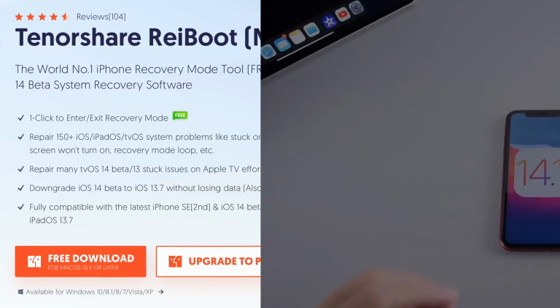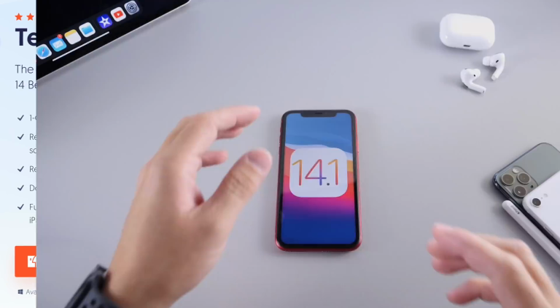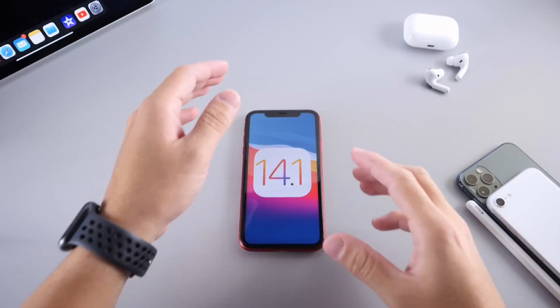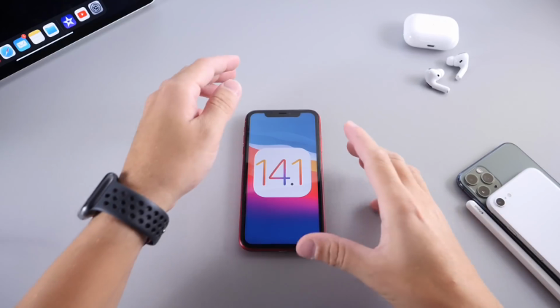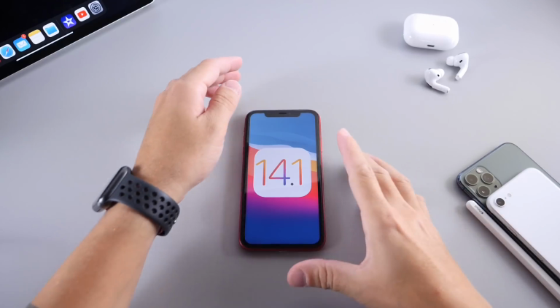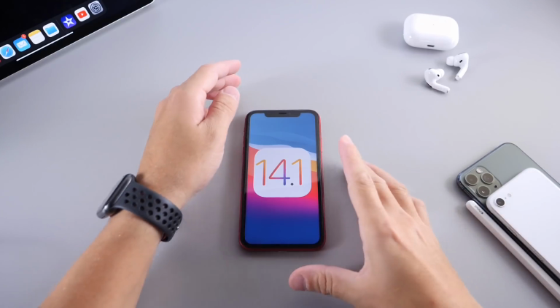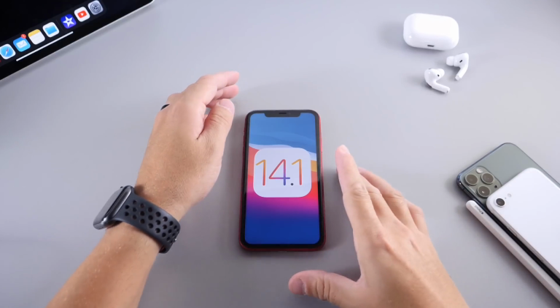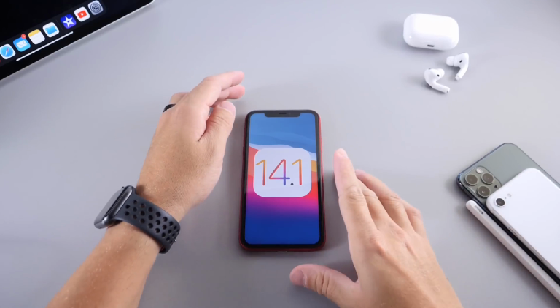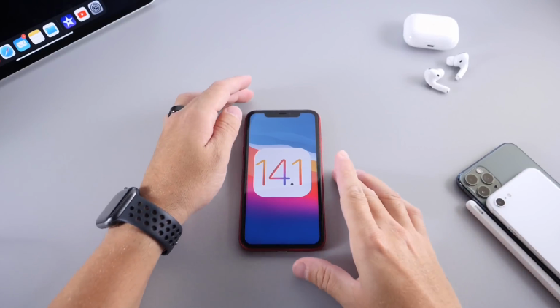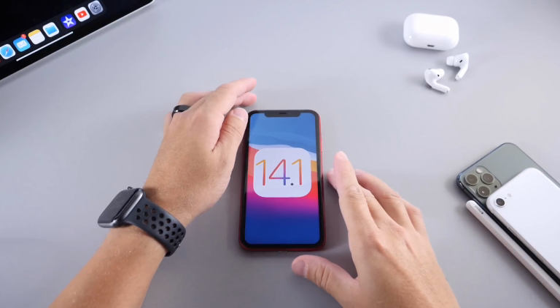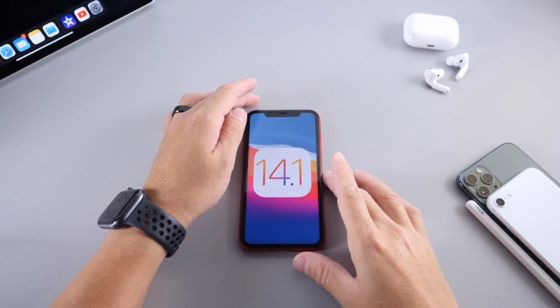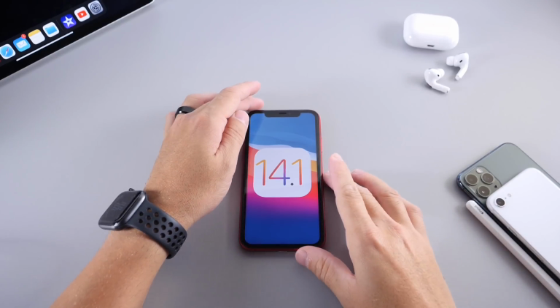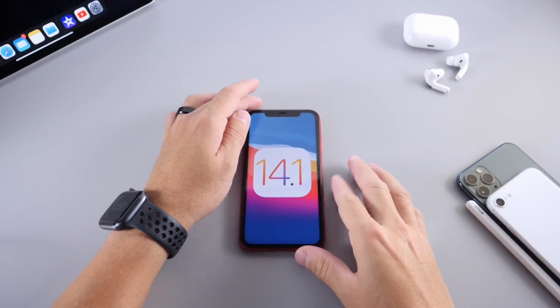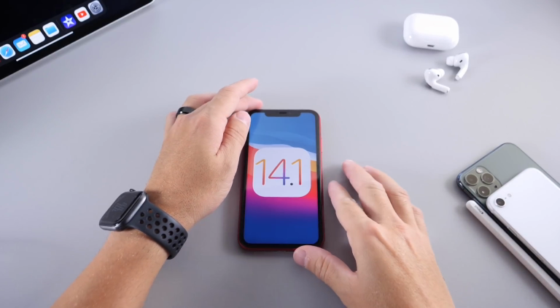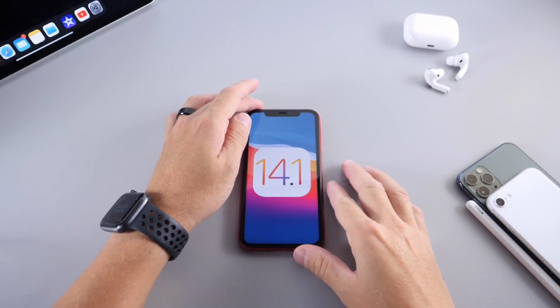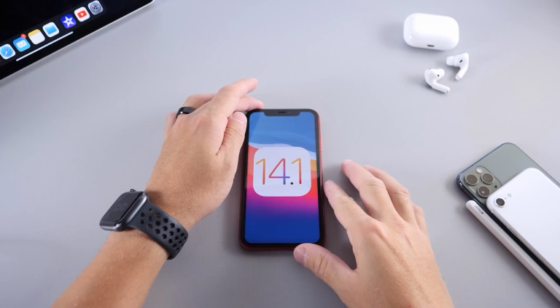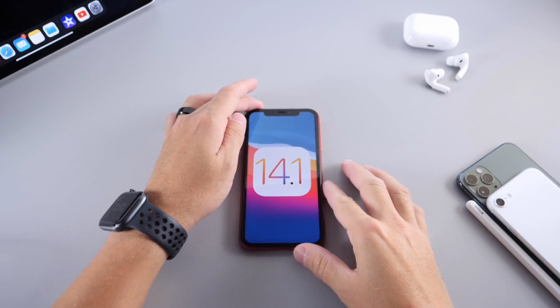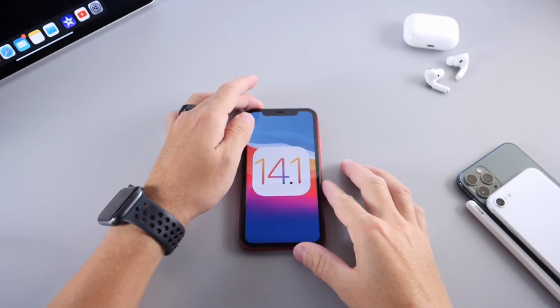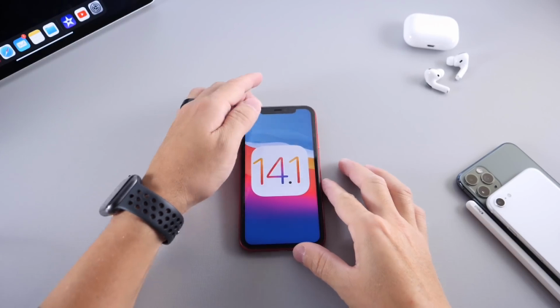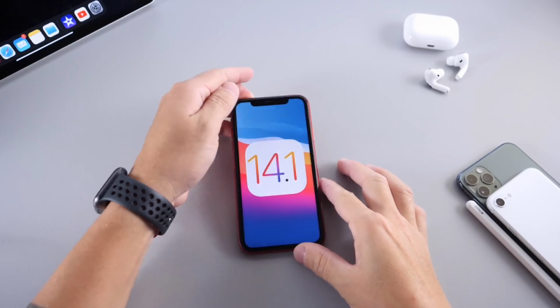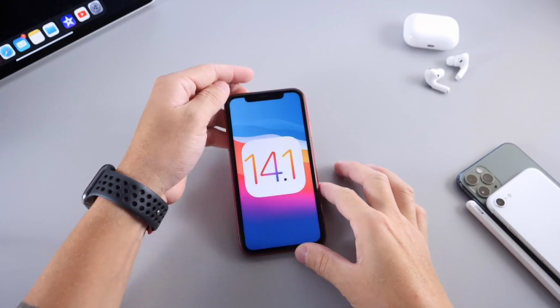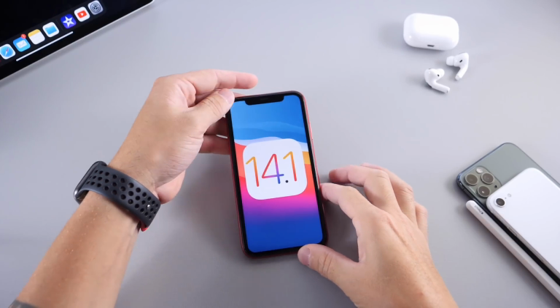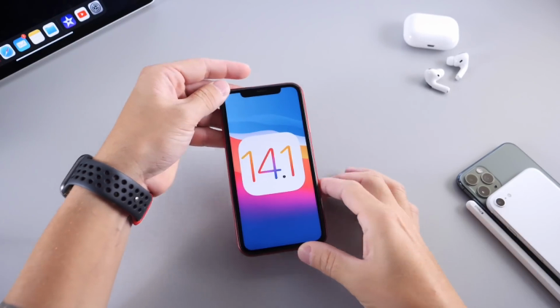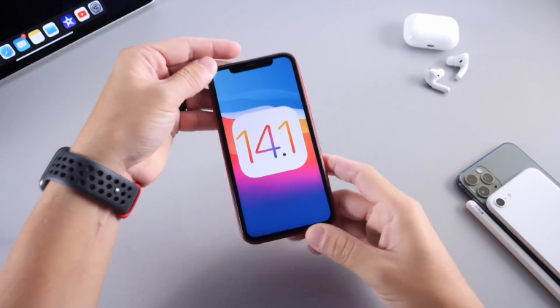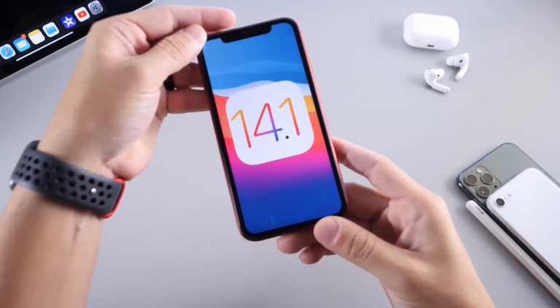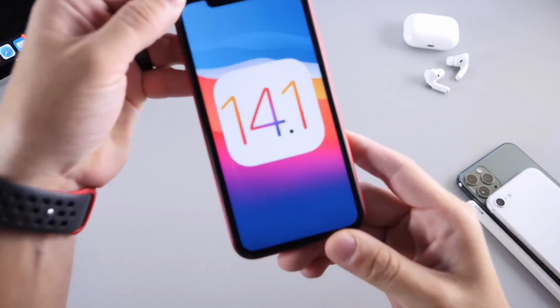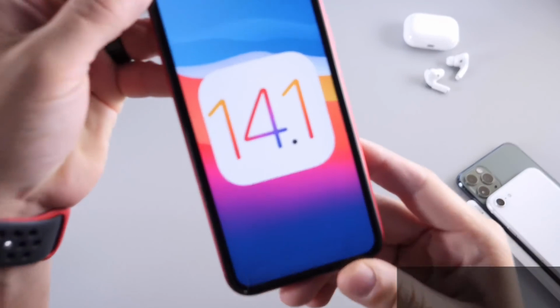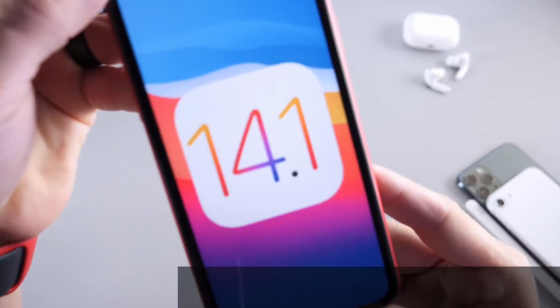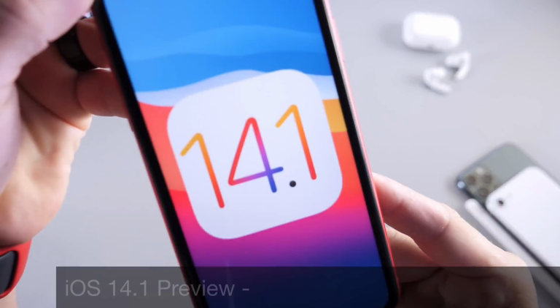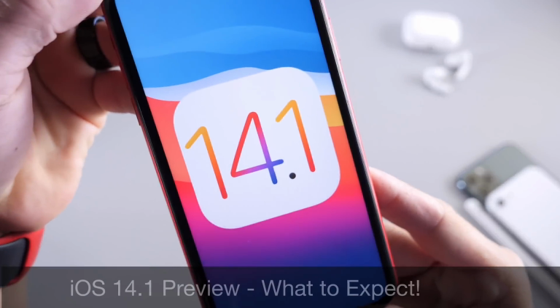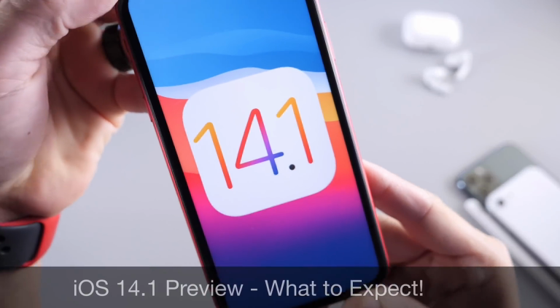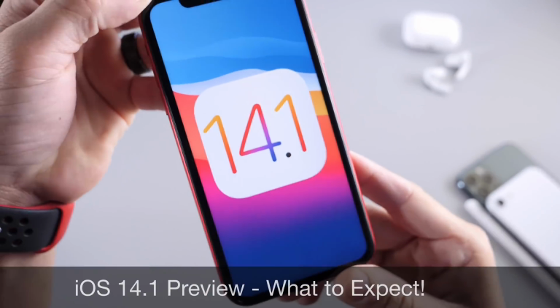Hey, what is up guys? I'm the Vice Help here. Welcome back to the channel. Today, I want to talk about iOS 14.1.